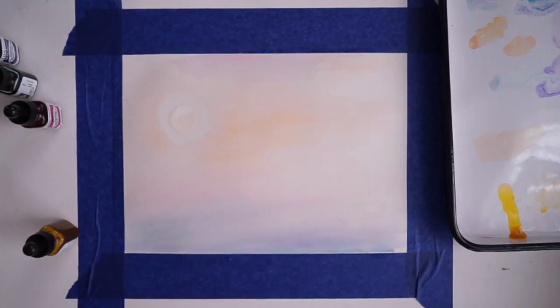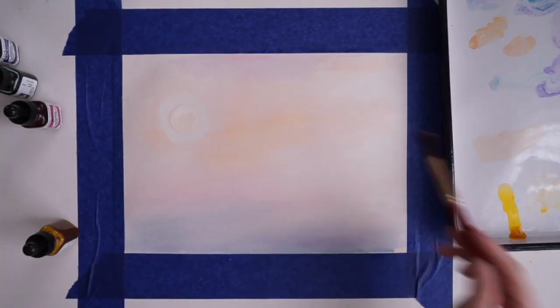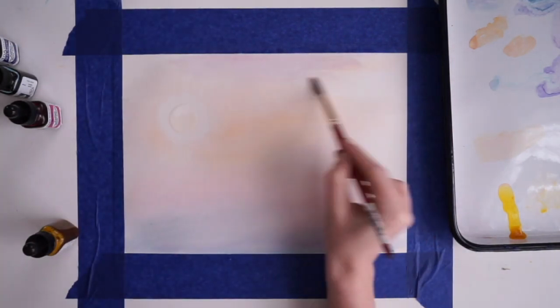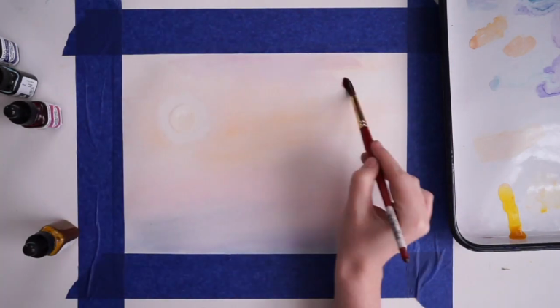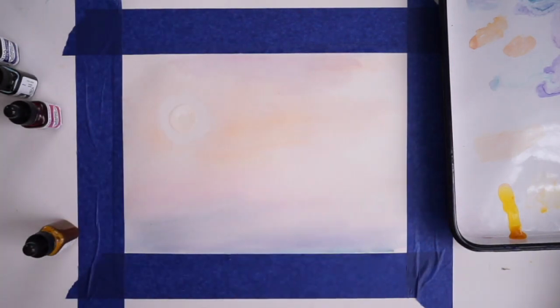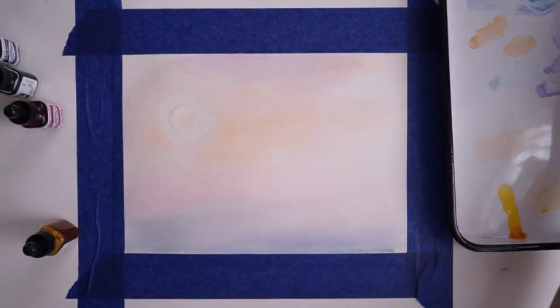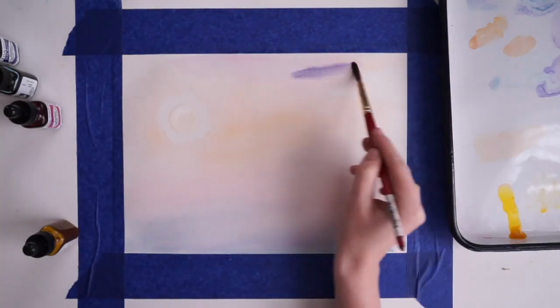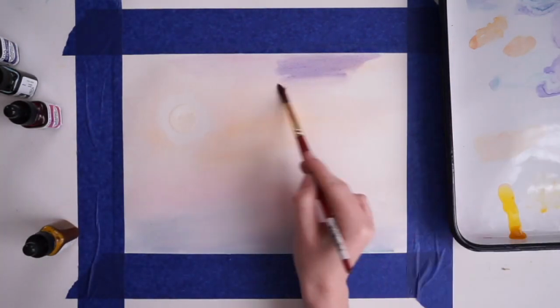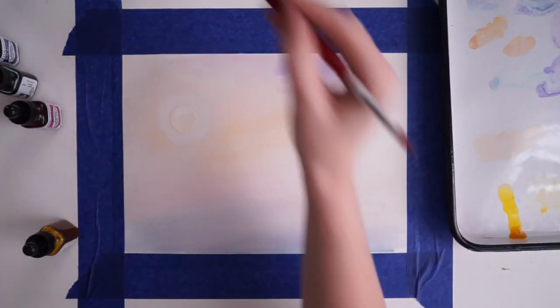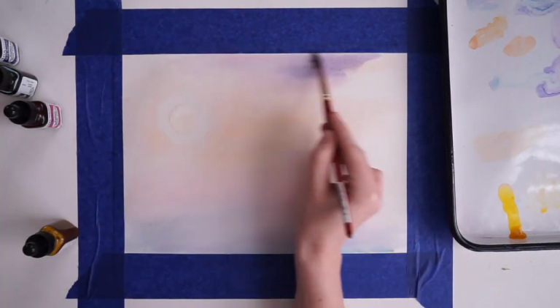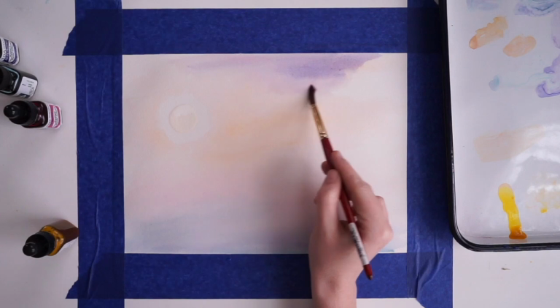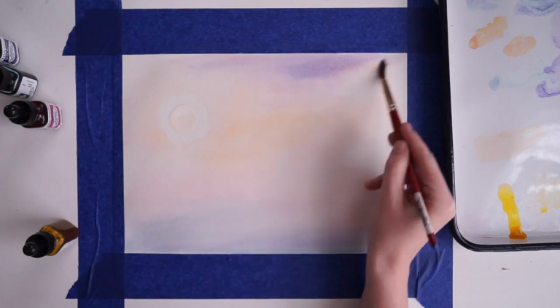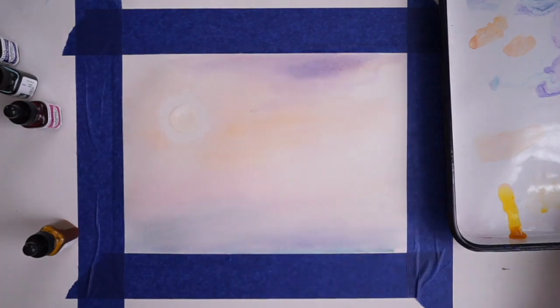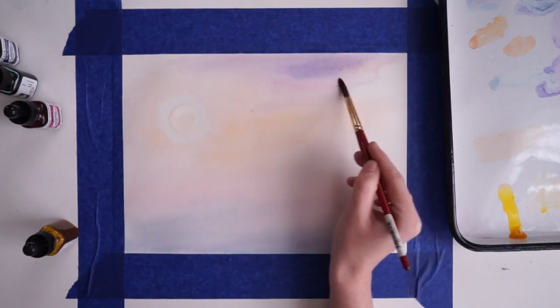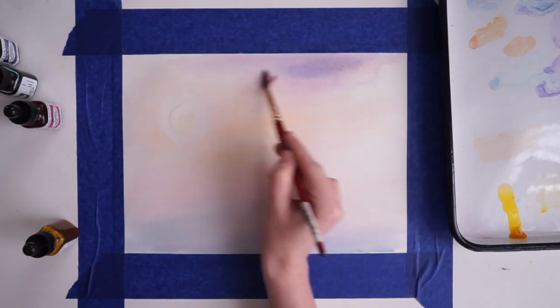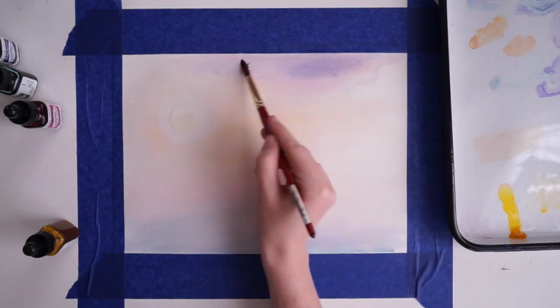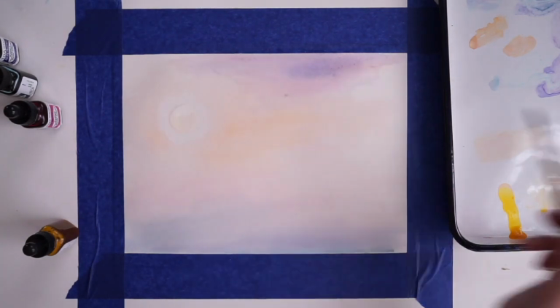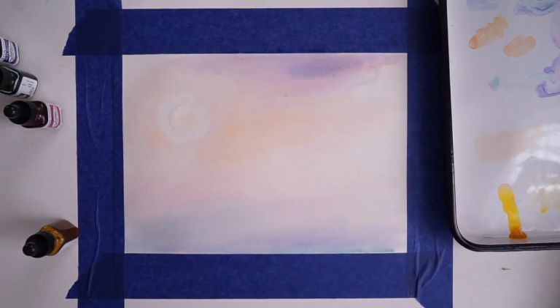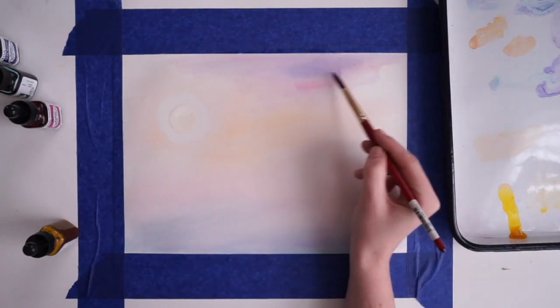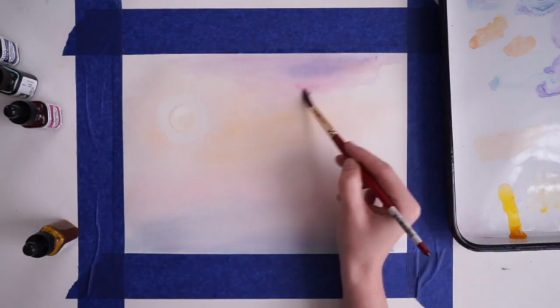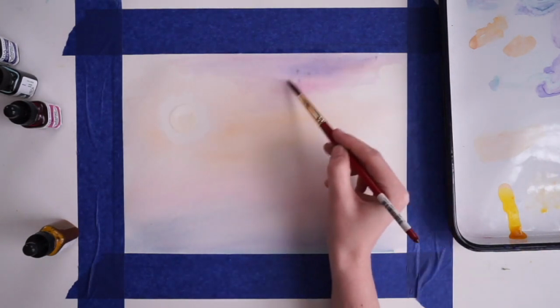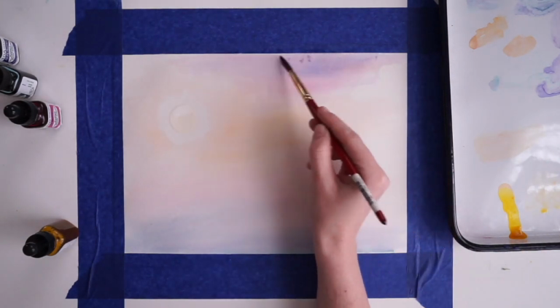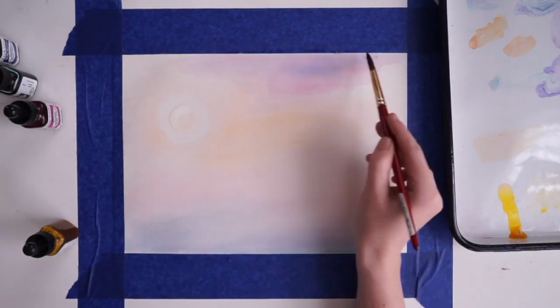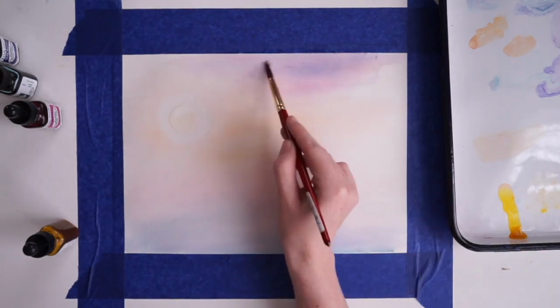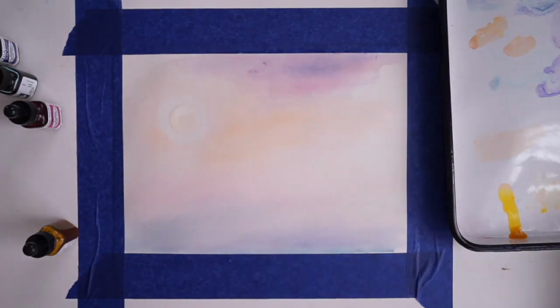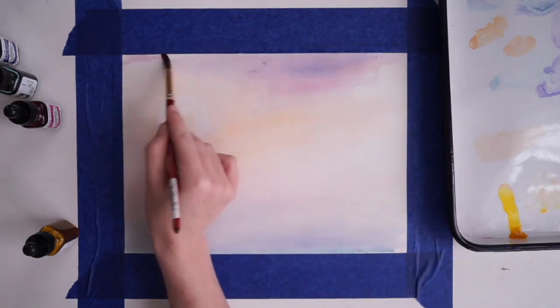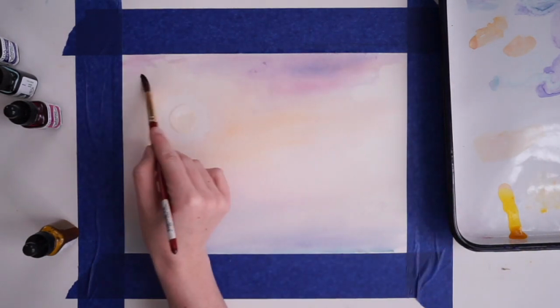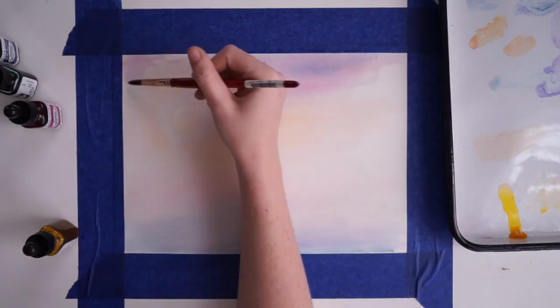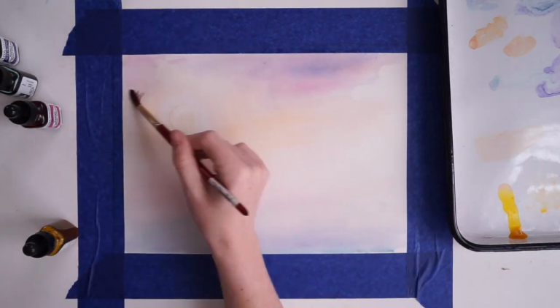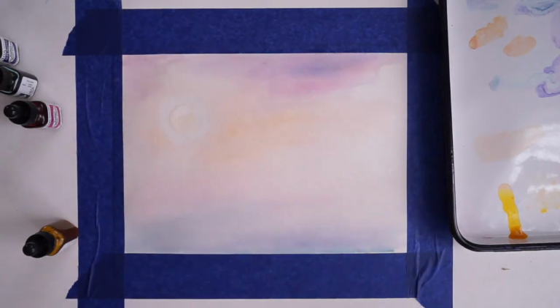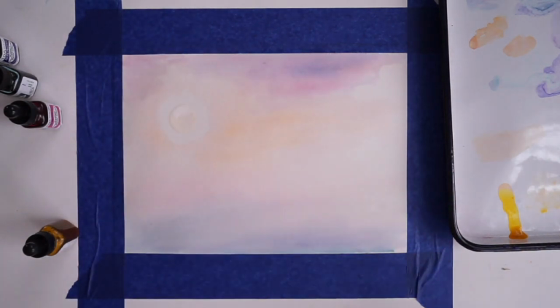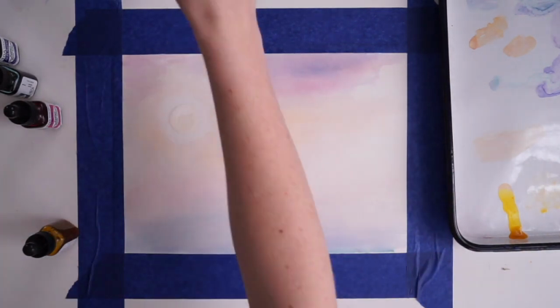Kind of like how the sky changes colors as it's changing, and then I'm going to start putting in clouds.